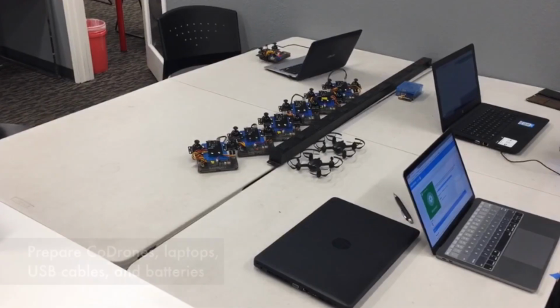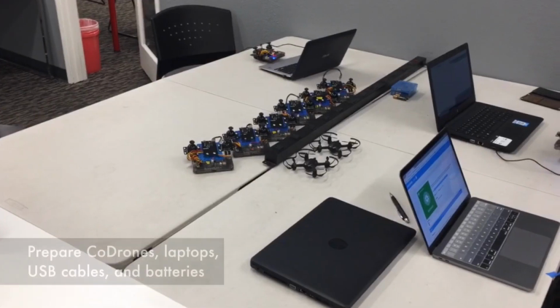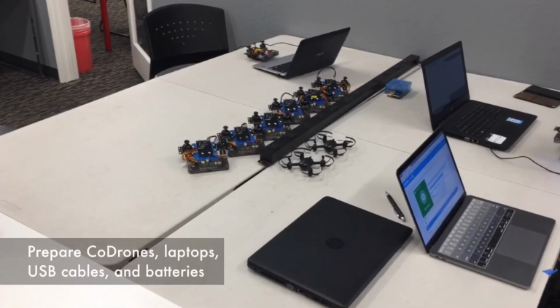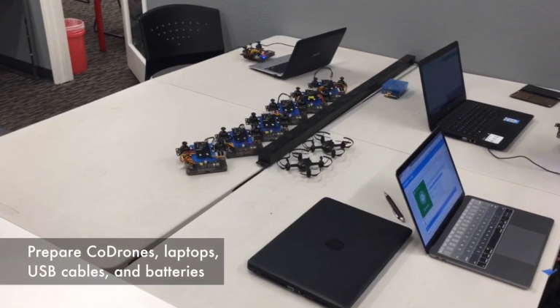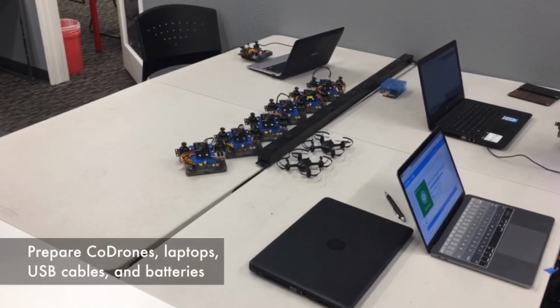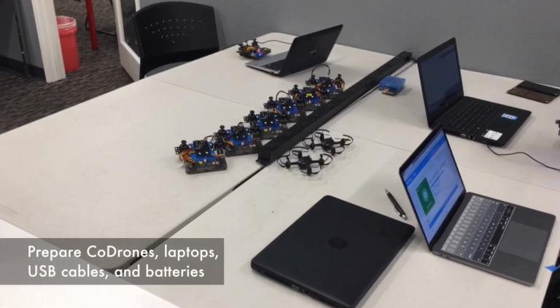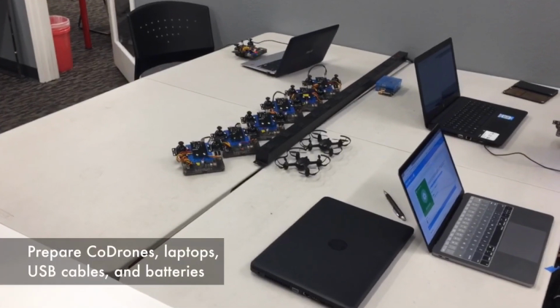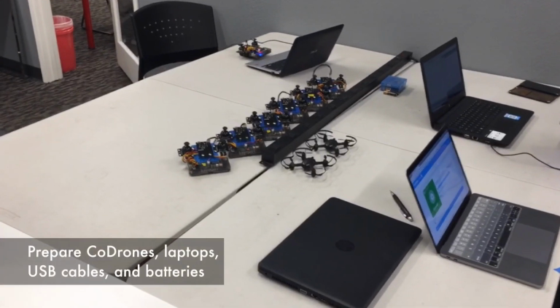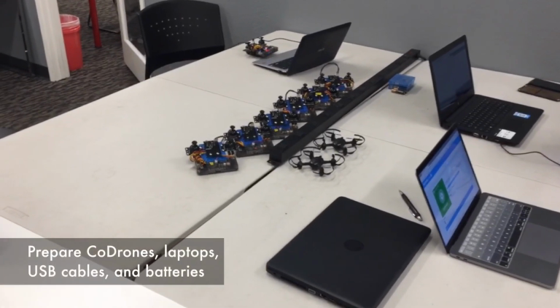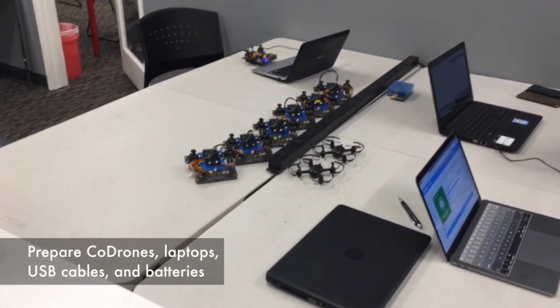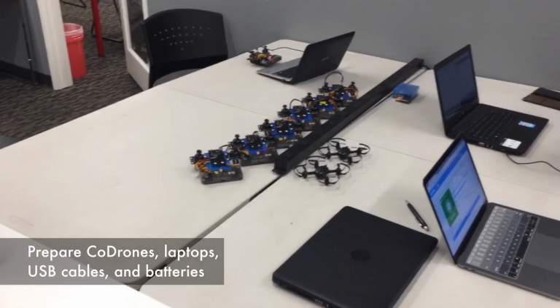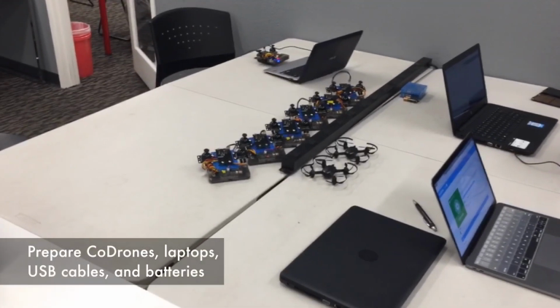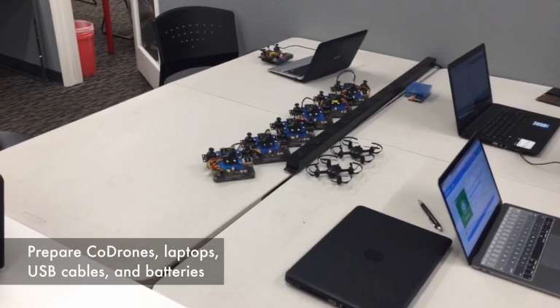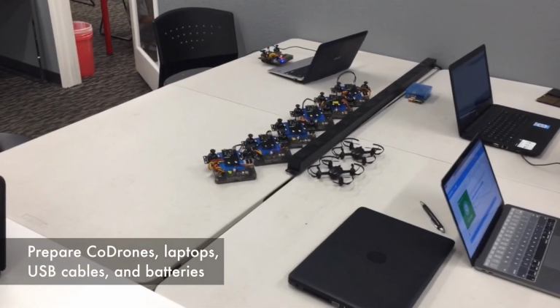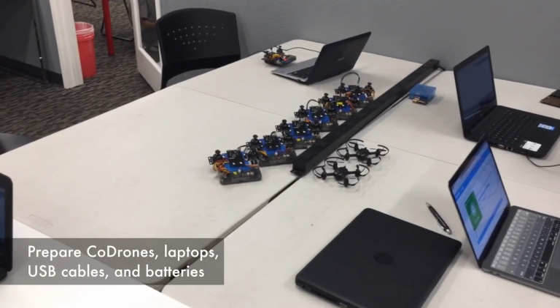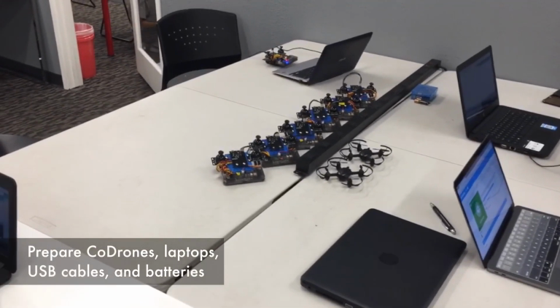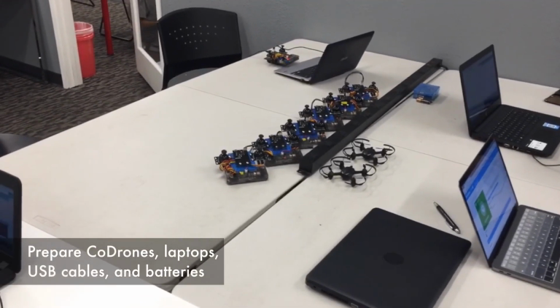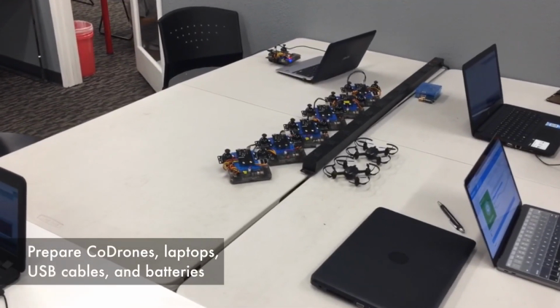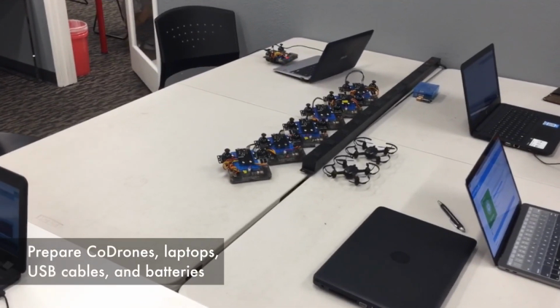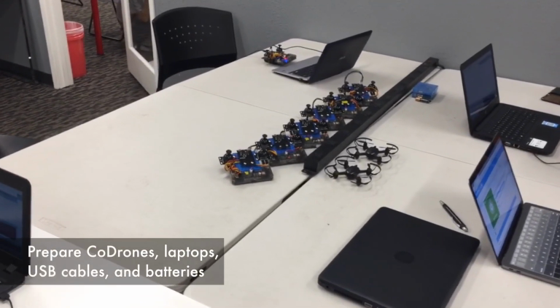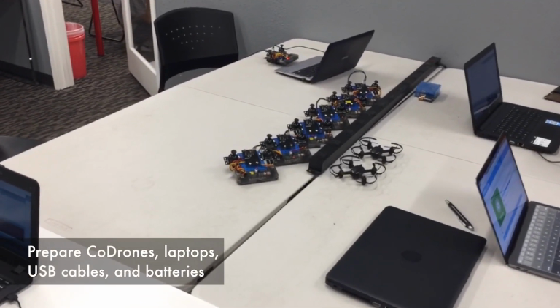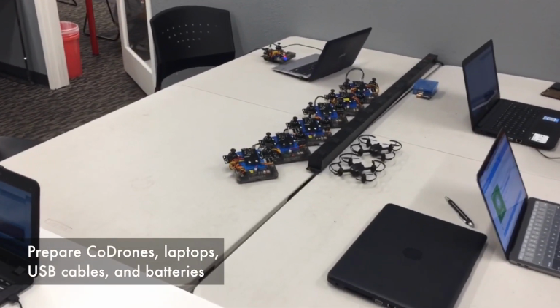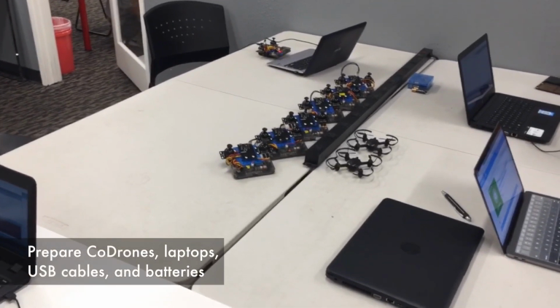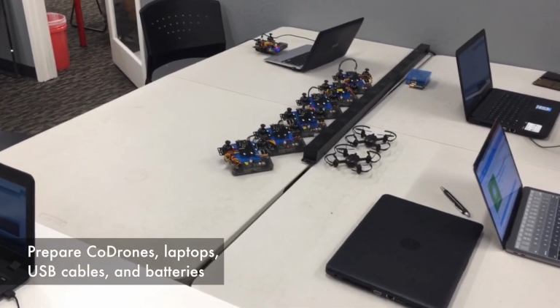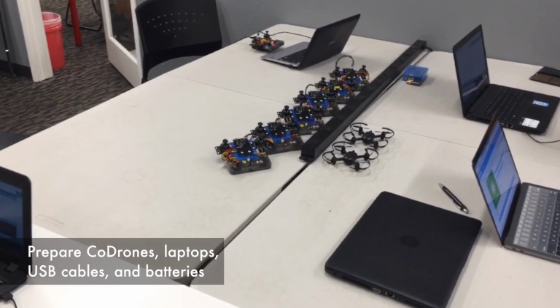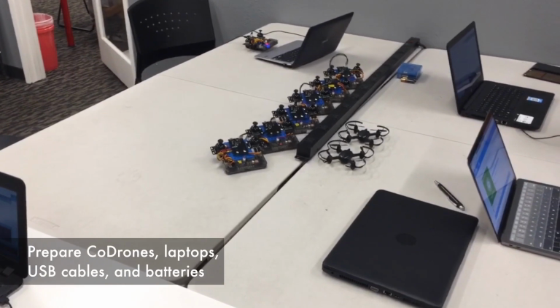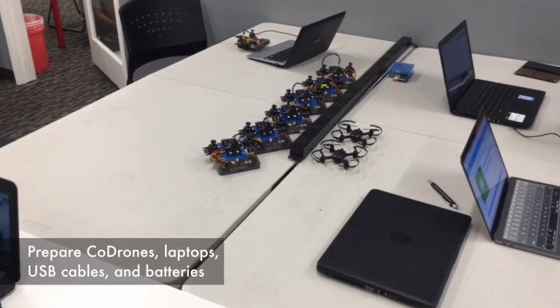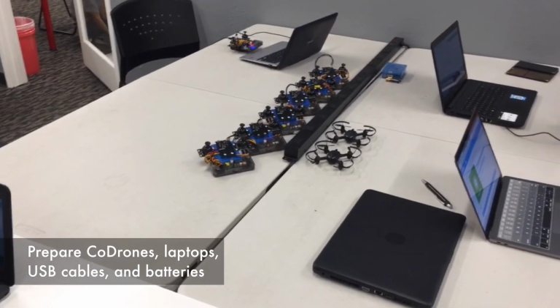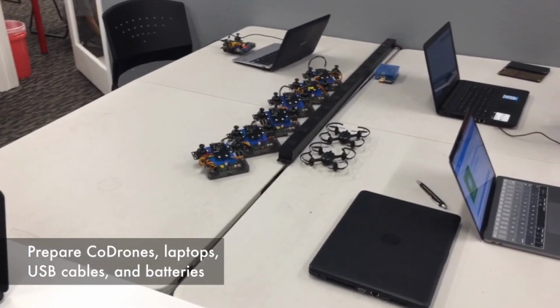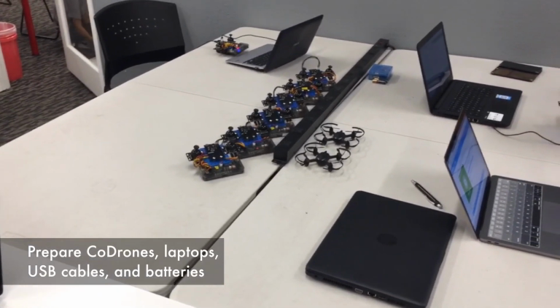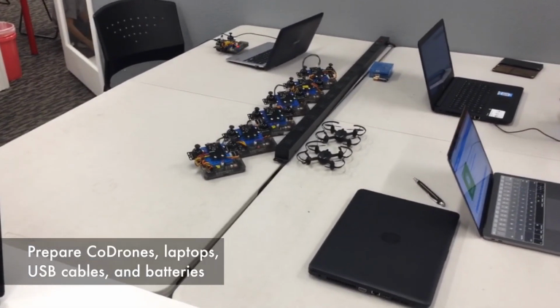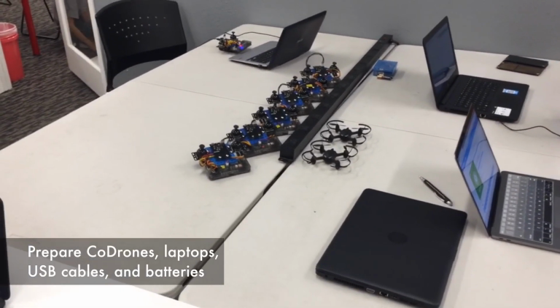Make sure that the Code Drones are ready, laptops are ready, and you have enough USB cables and batteries in order to run your class.